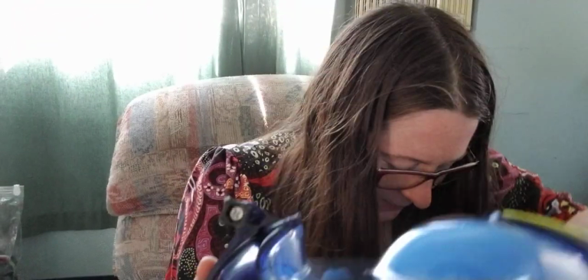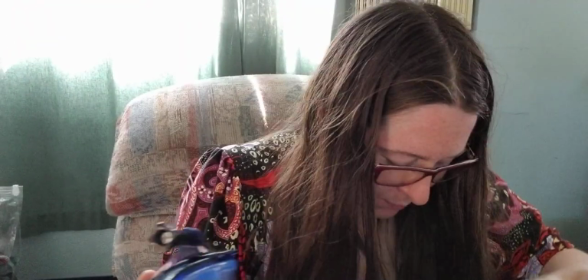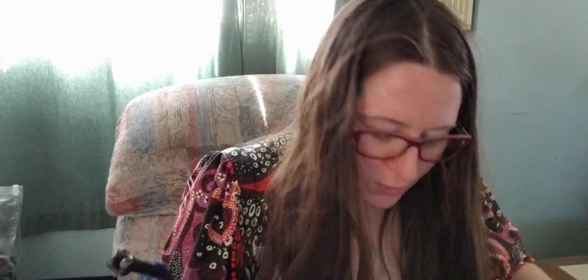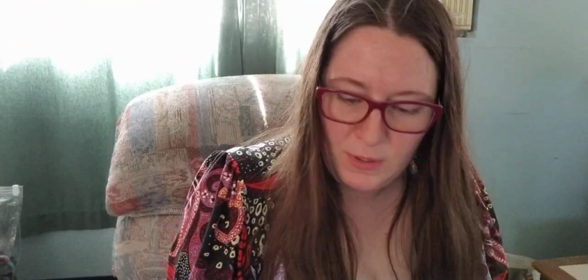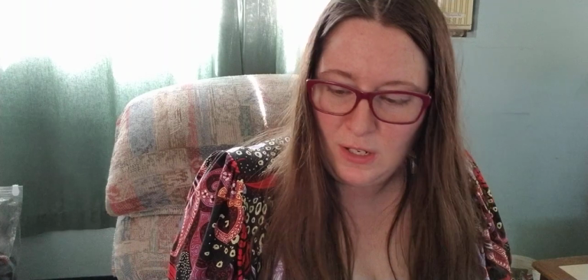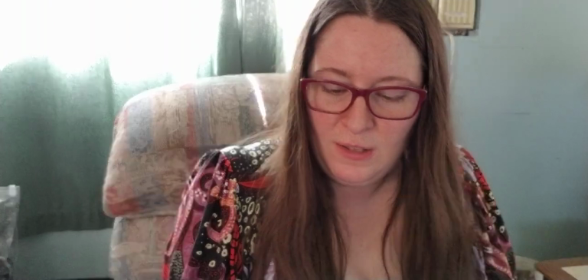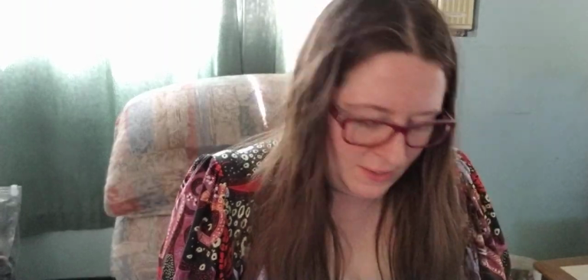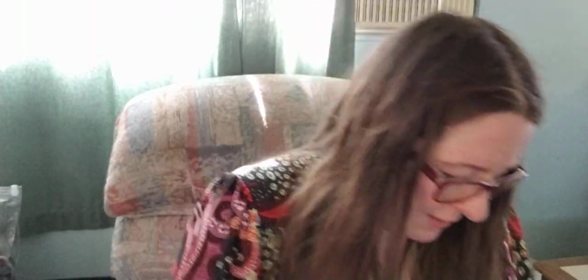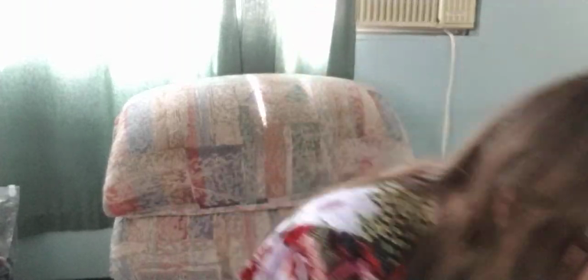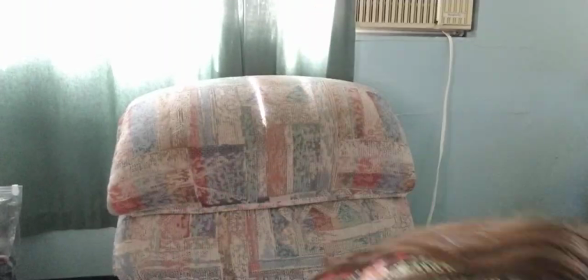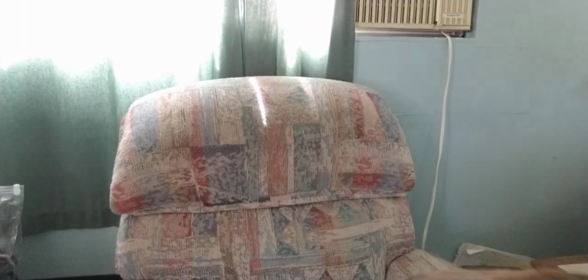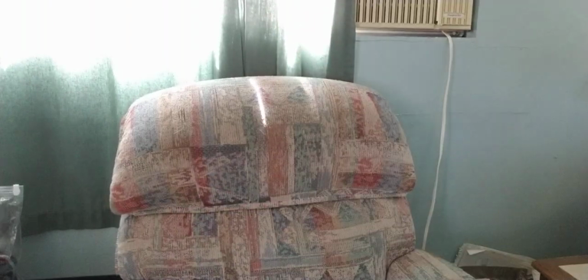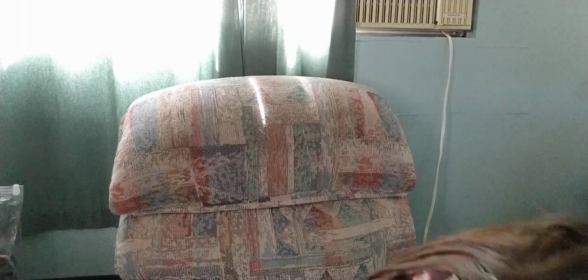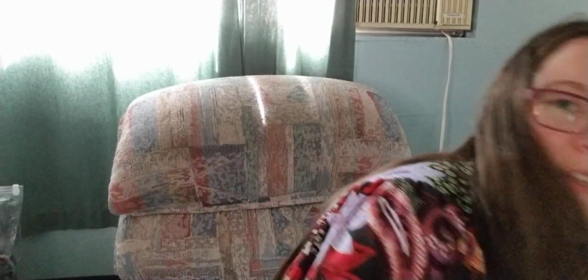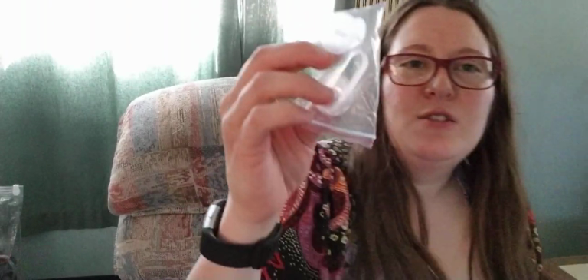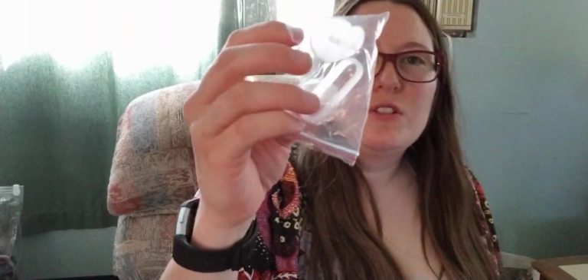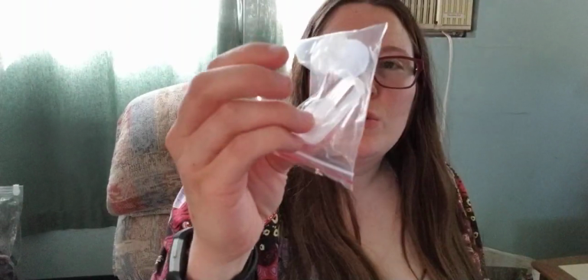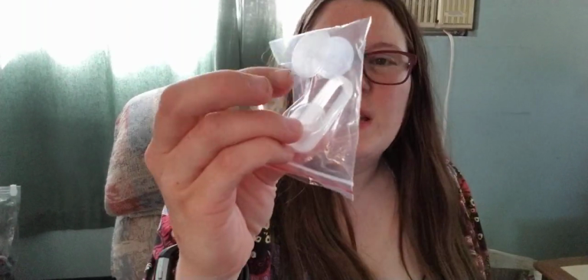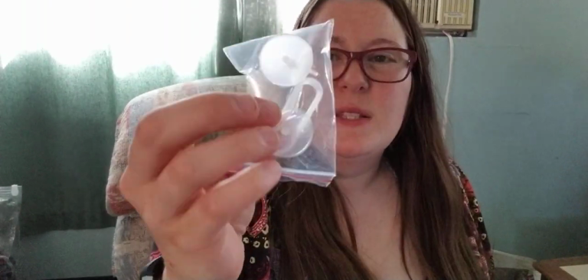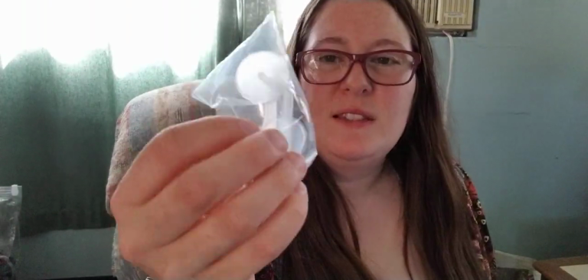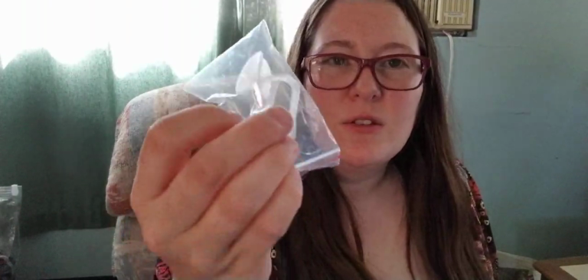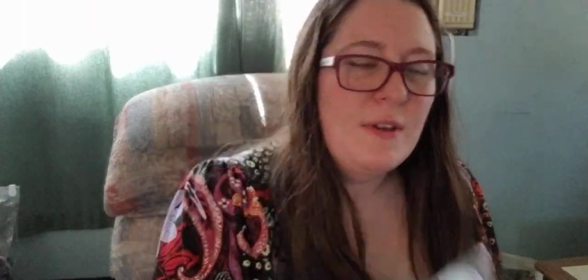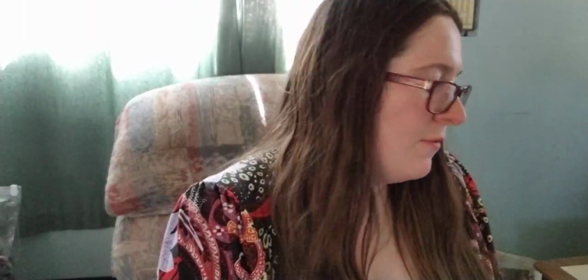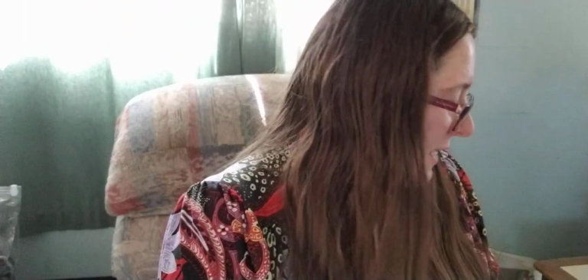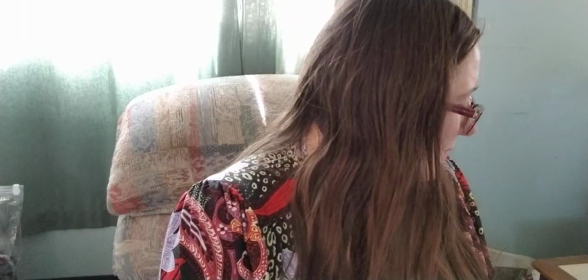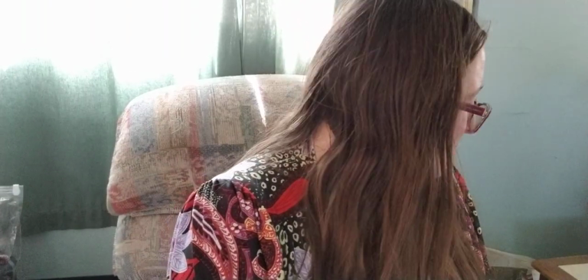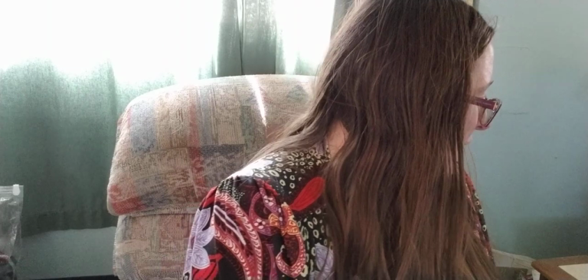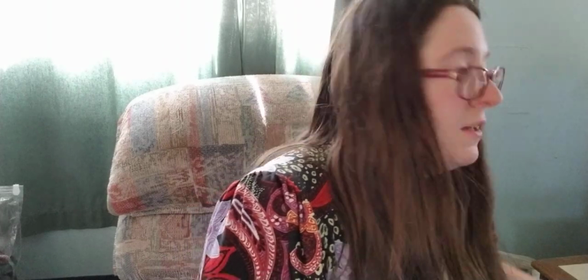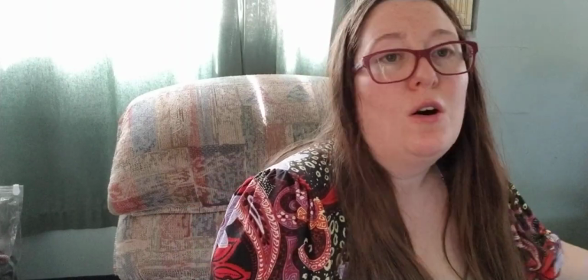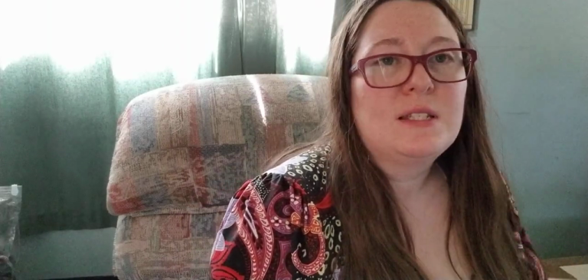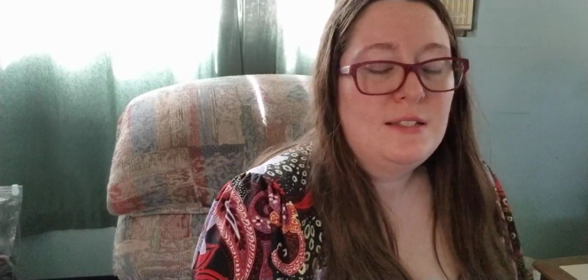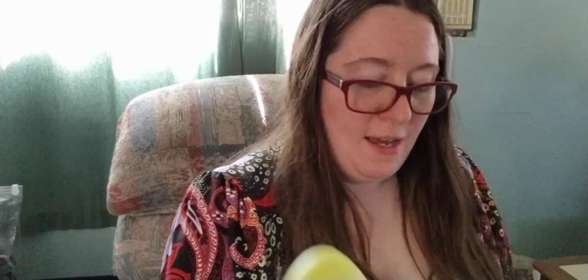These are just little replacement seals and valve things. Always nice to have.